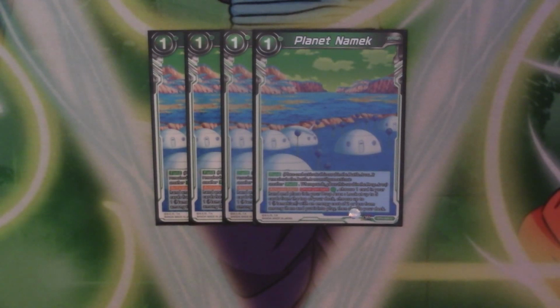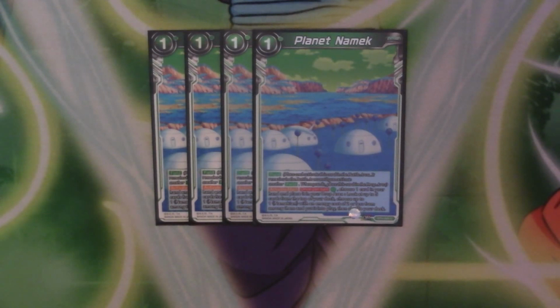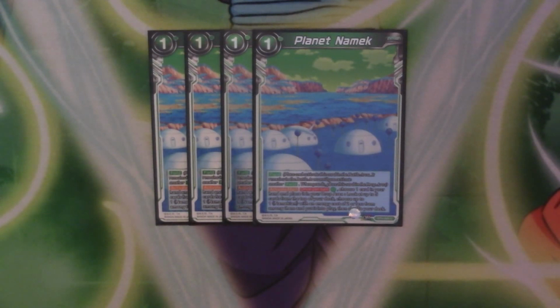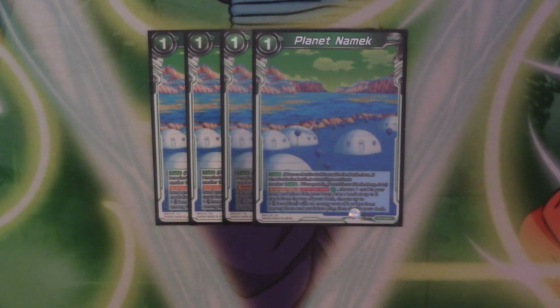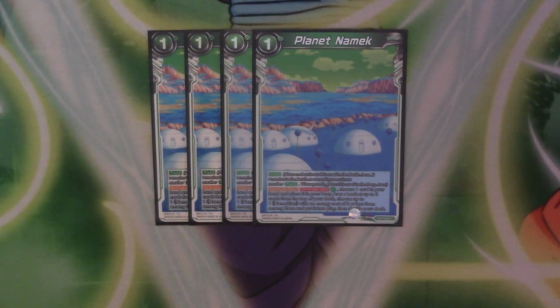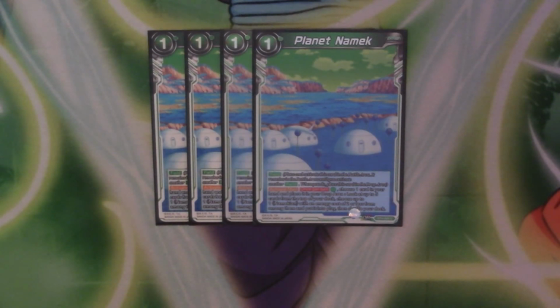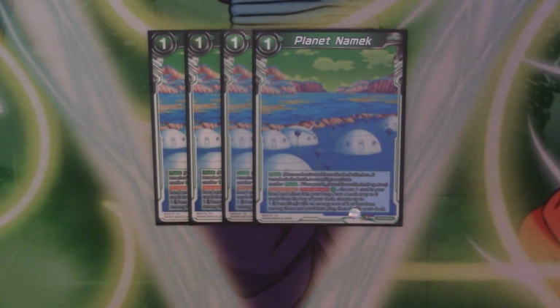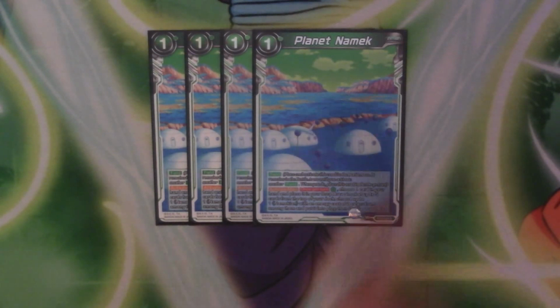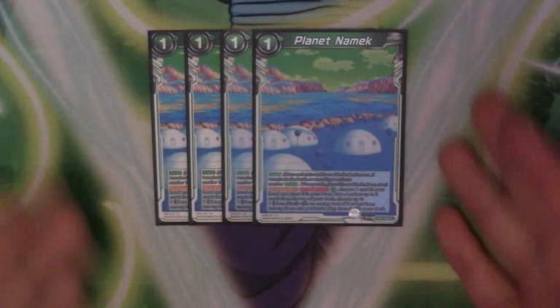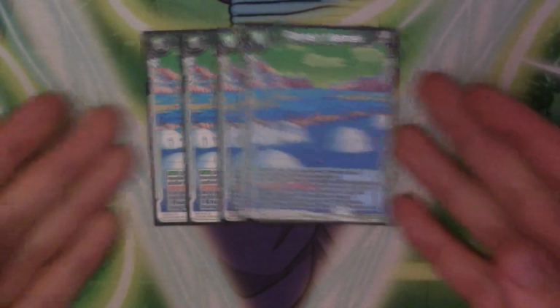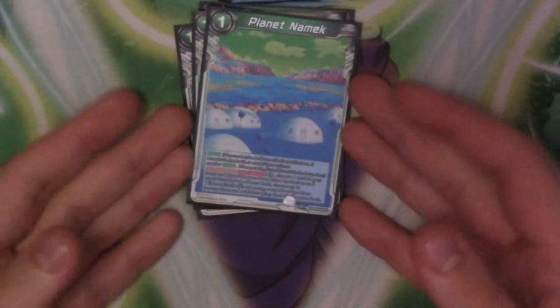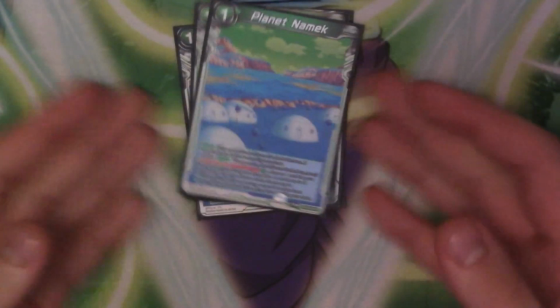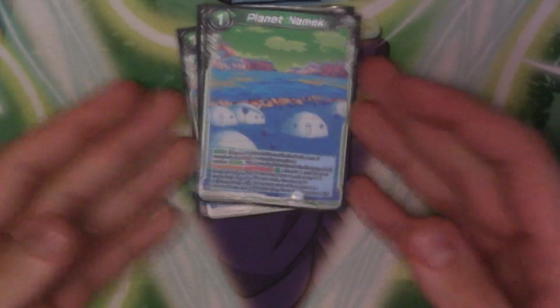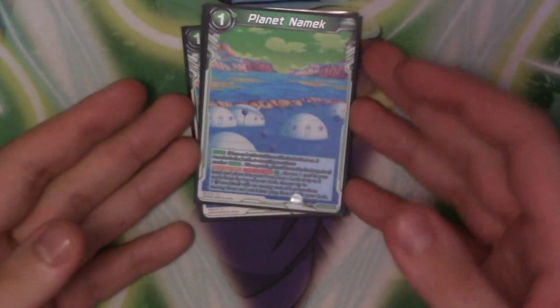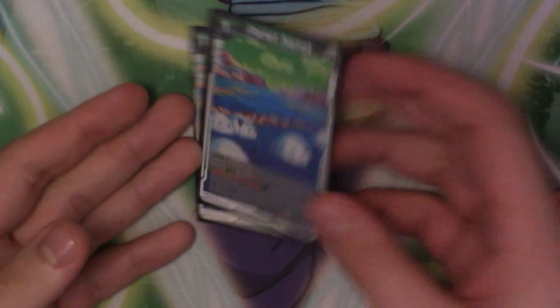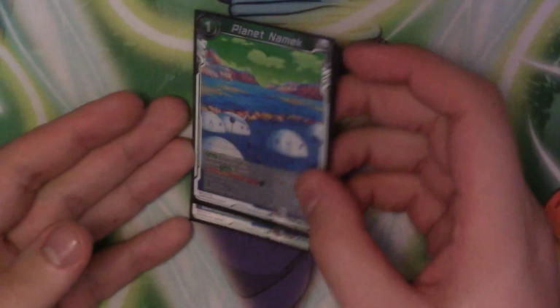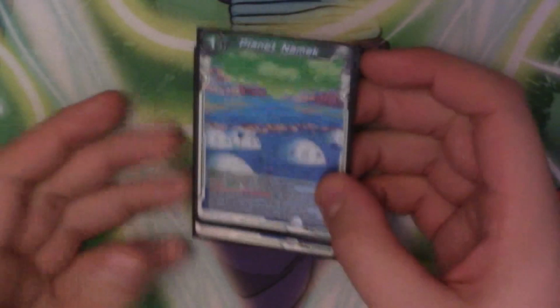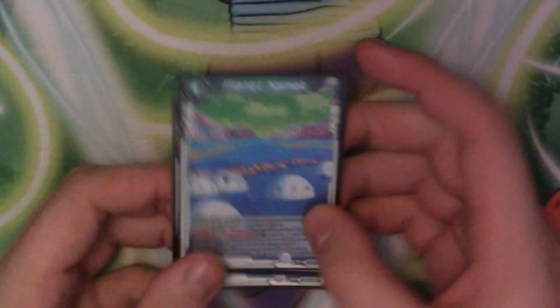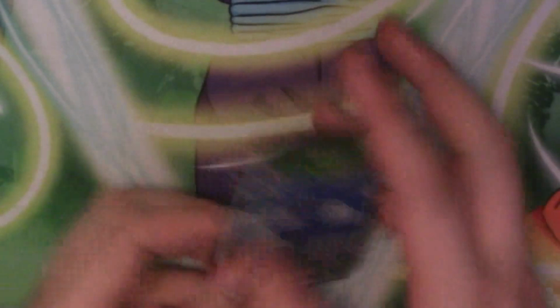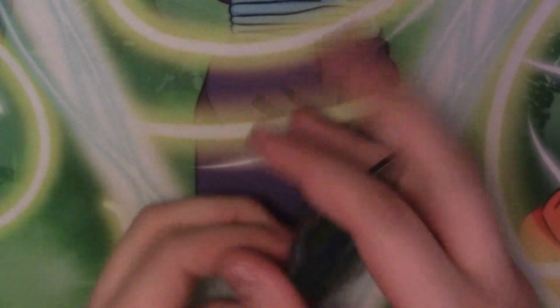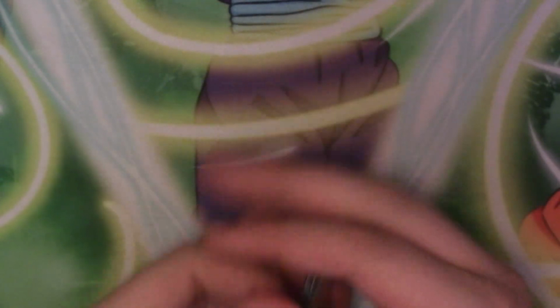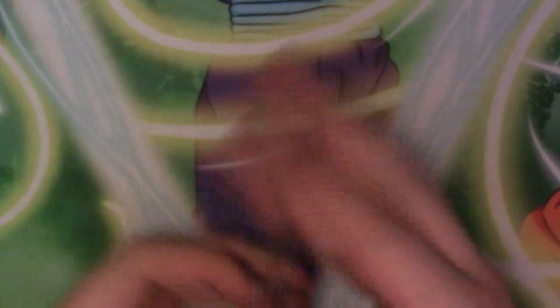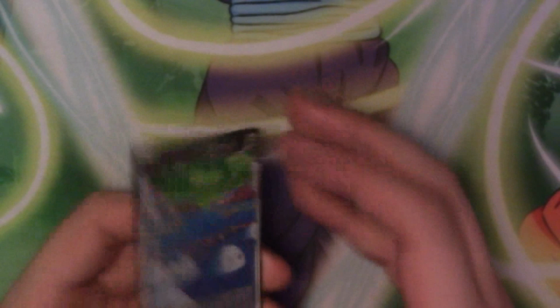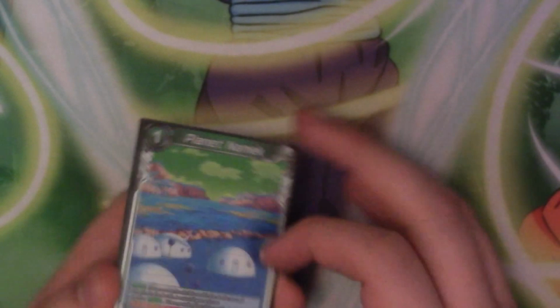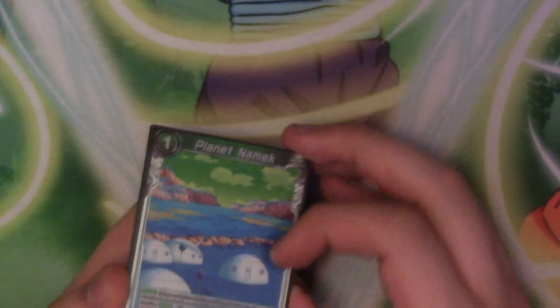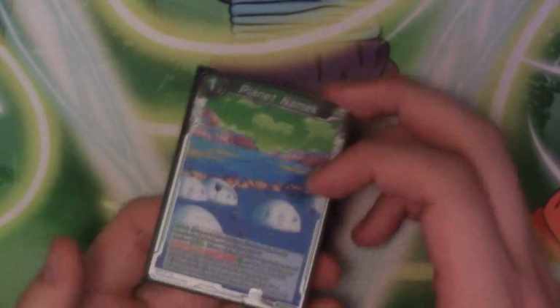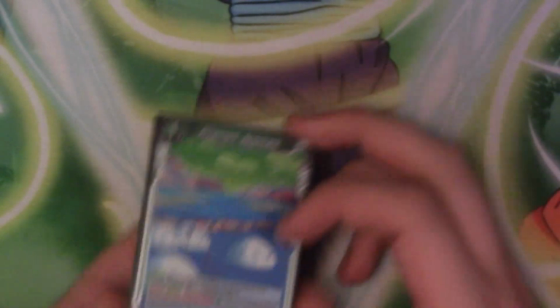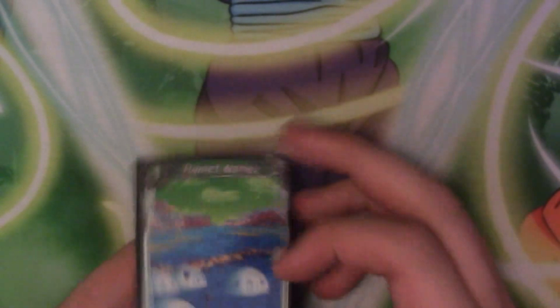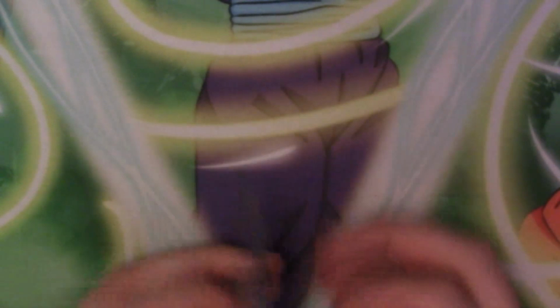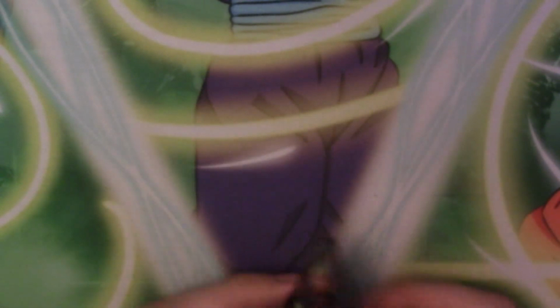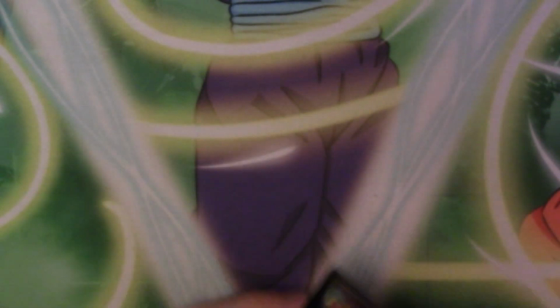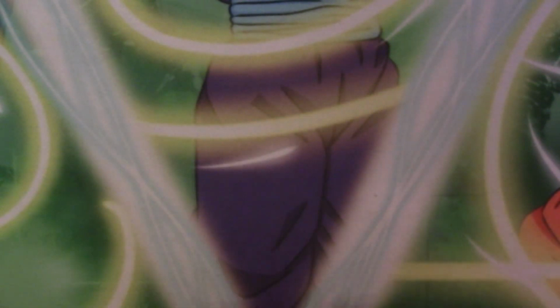The best thing I think to see off Planet Namek is Nail, because he draws cards — being able to get him out for half the price is great.